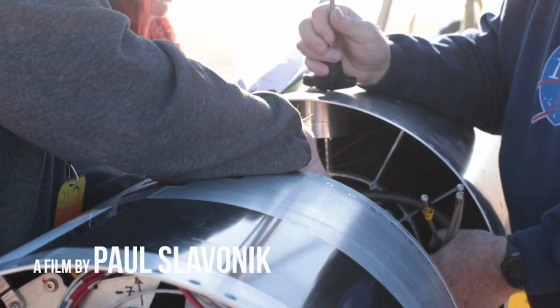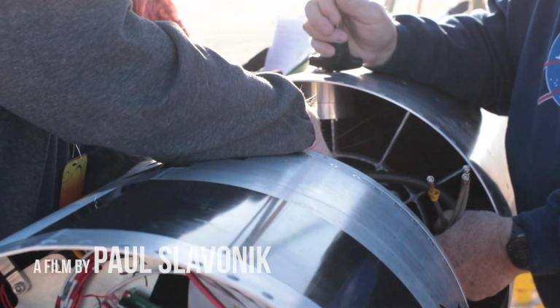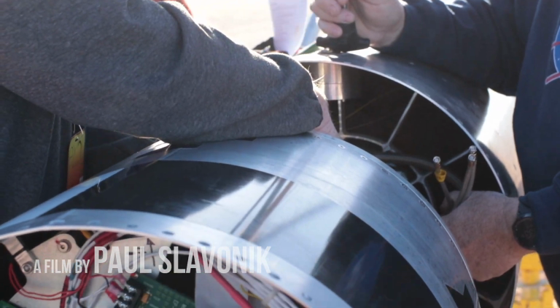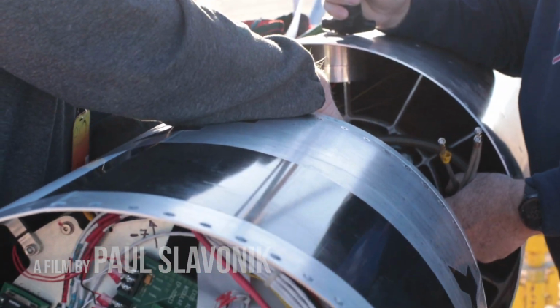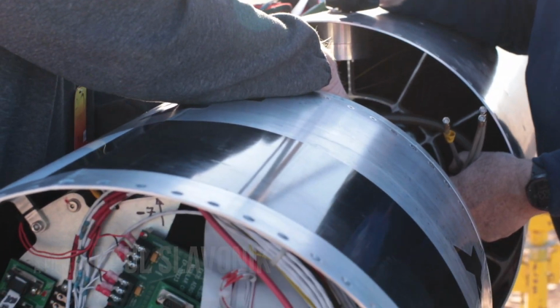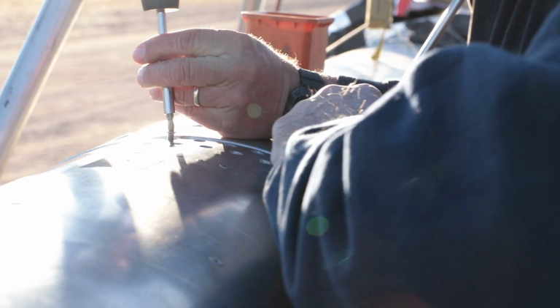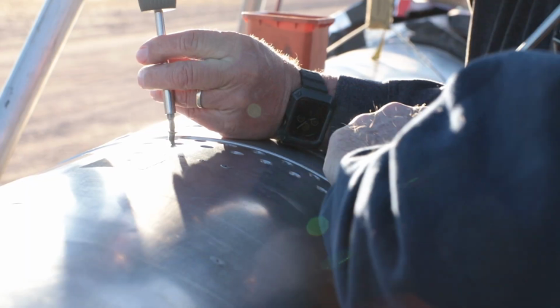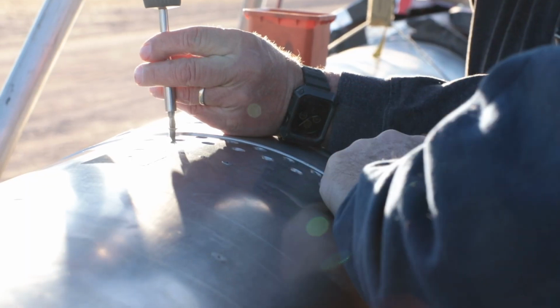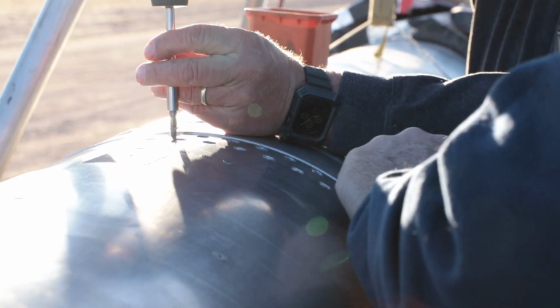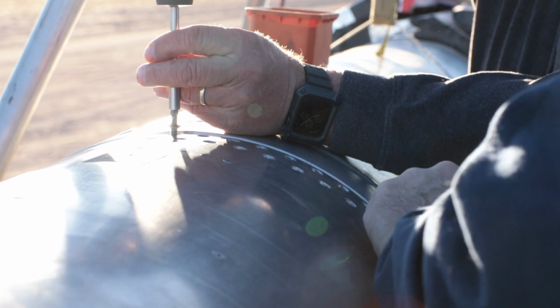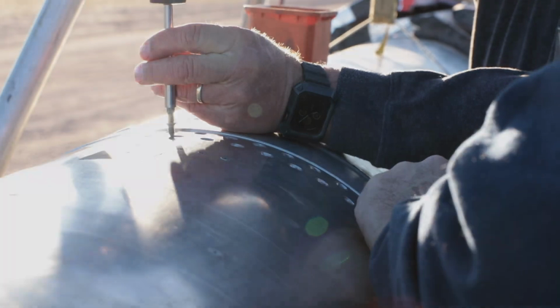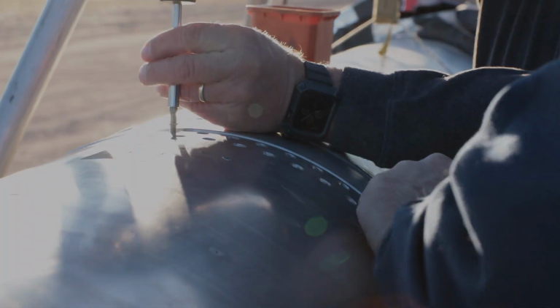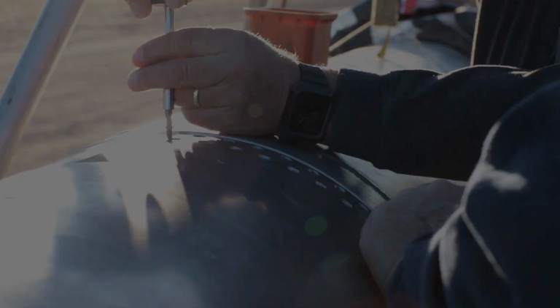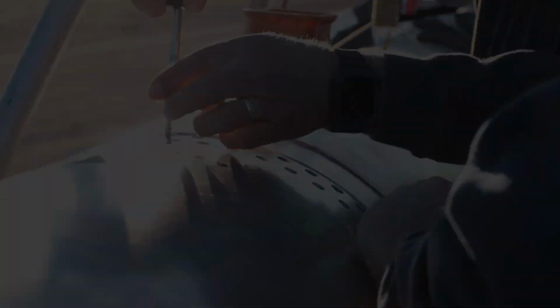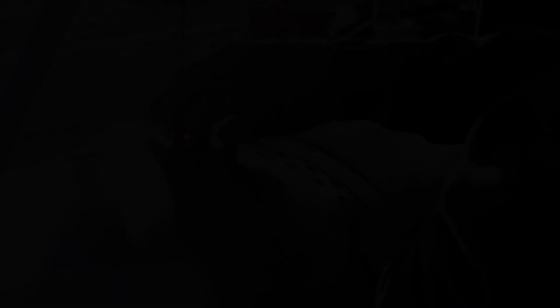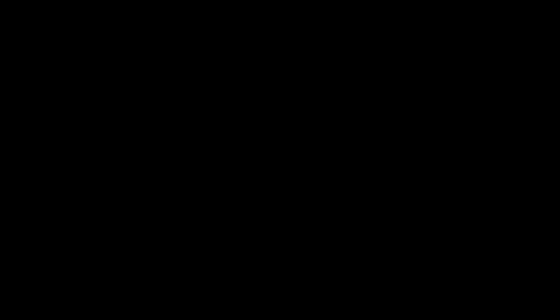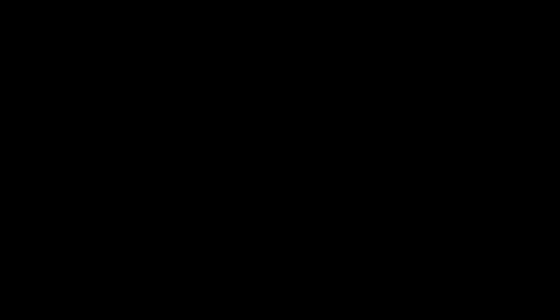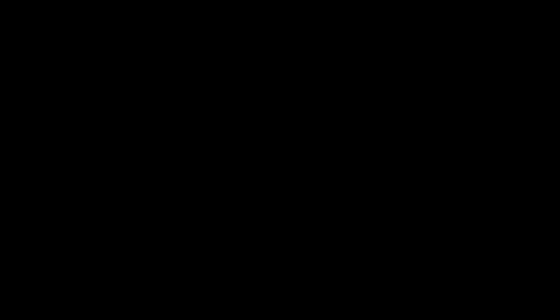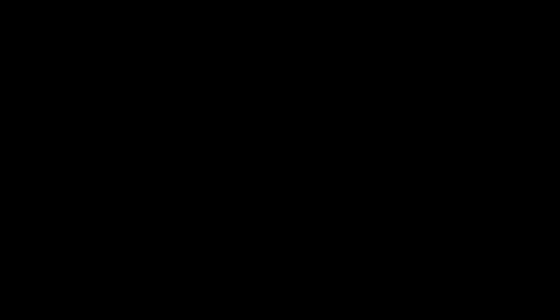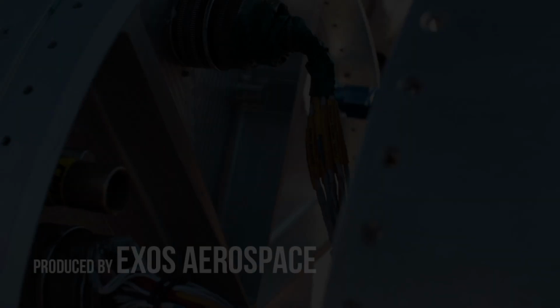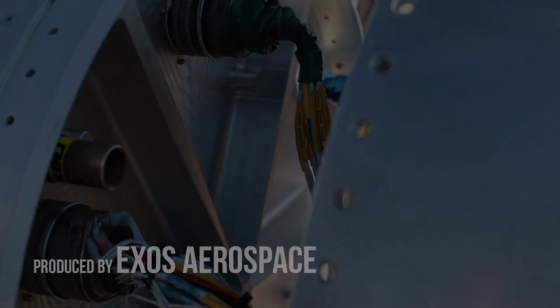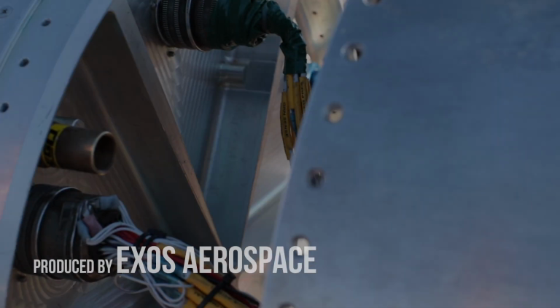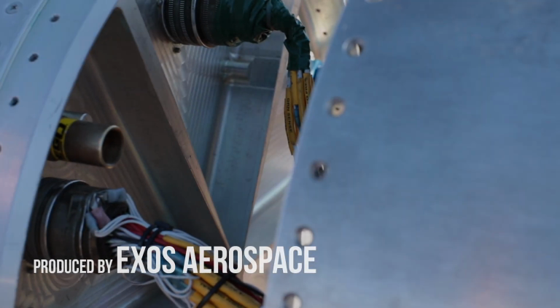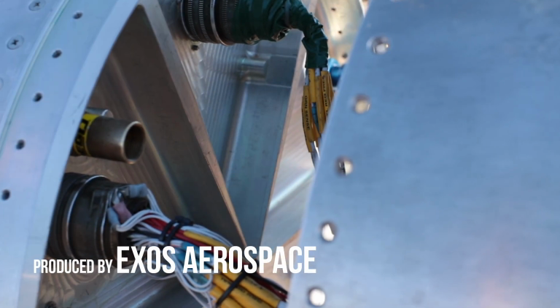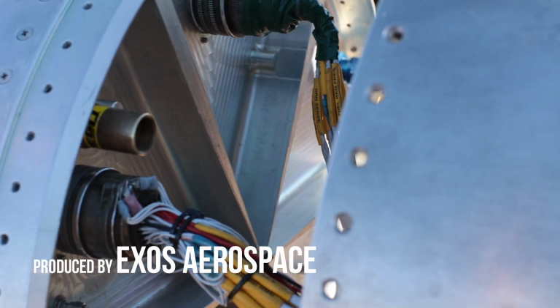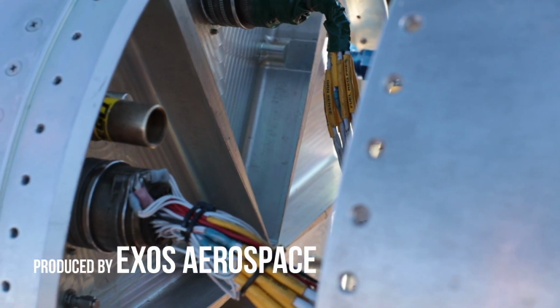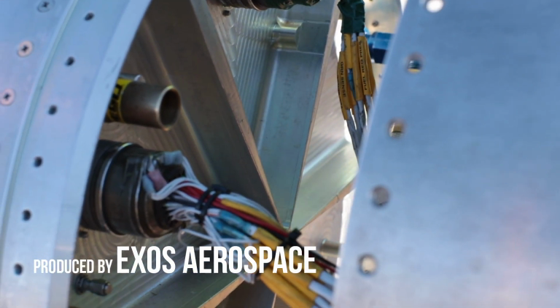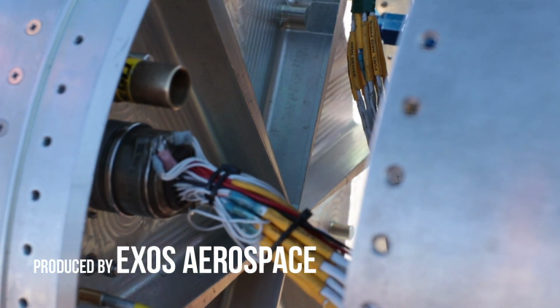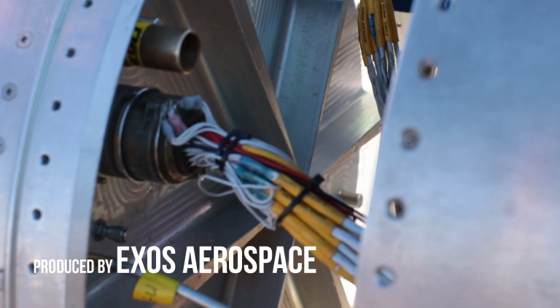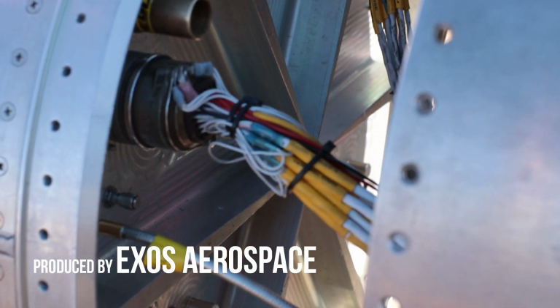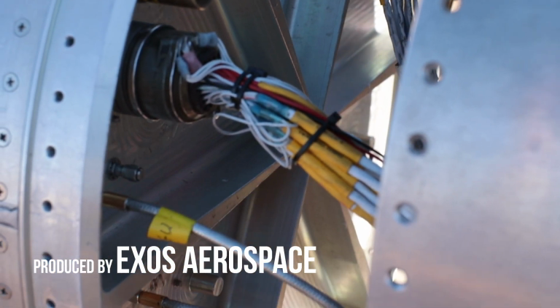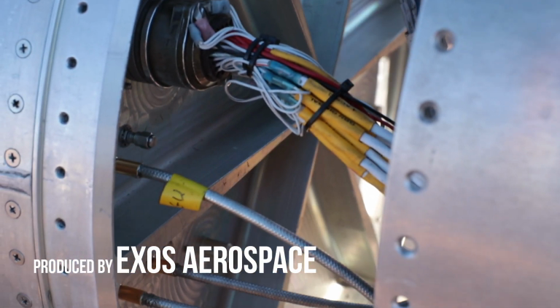Launch Control, activate guidance. Launch Control, guidance is now active.